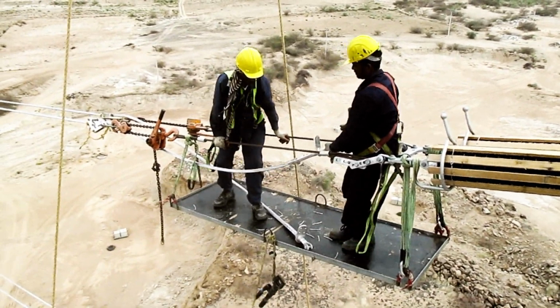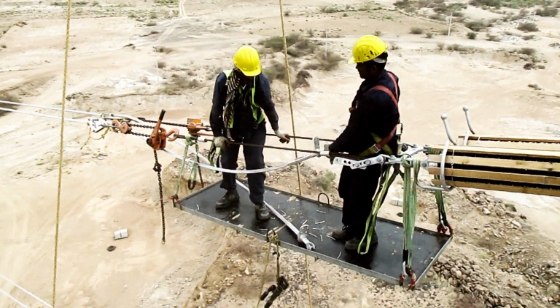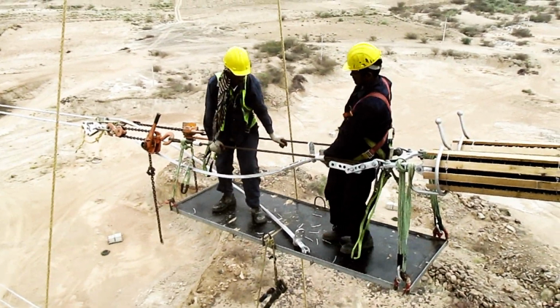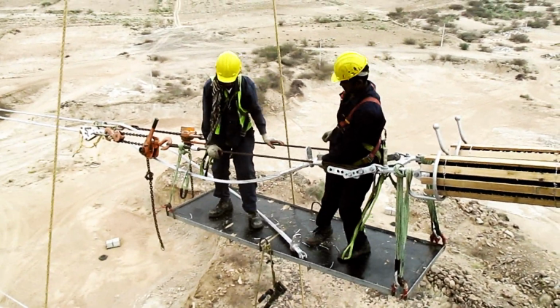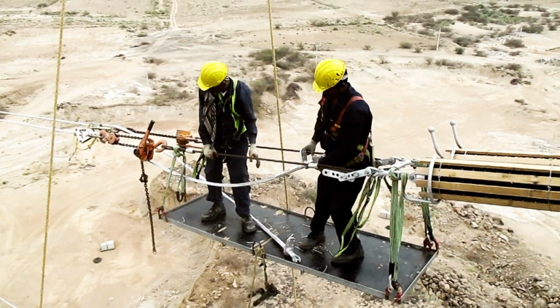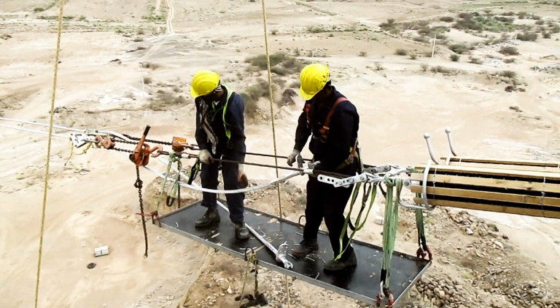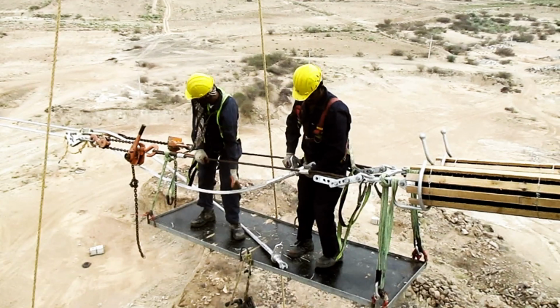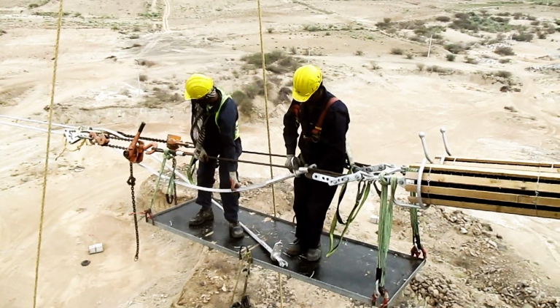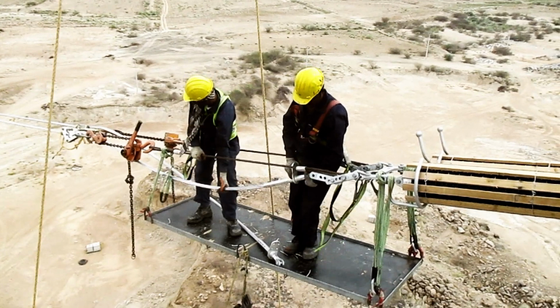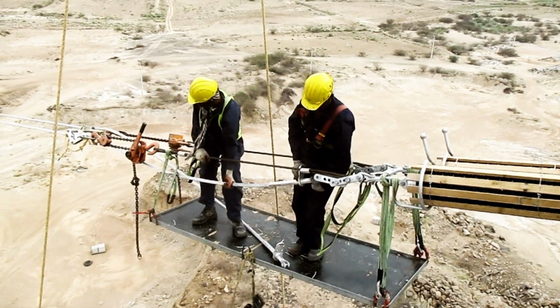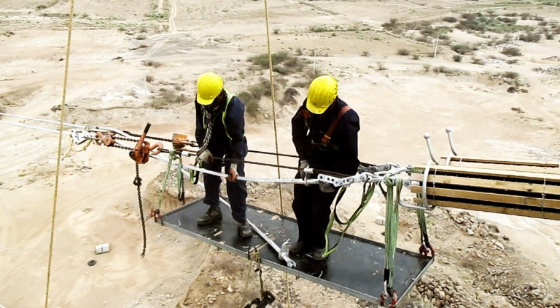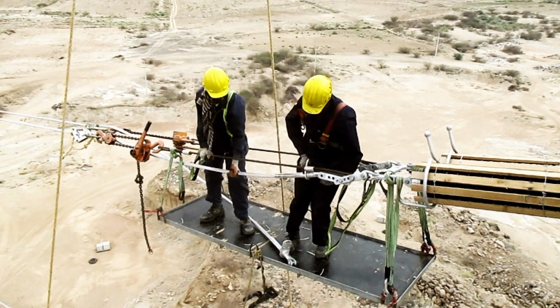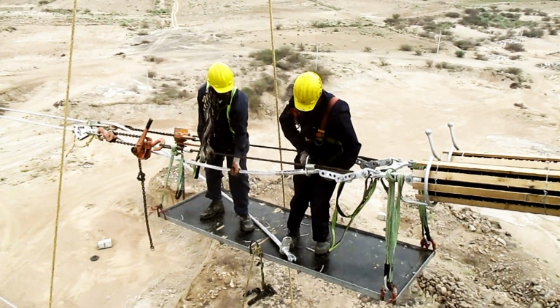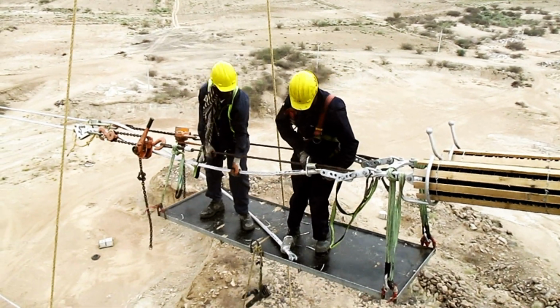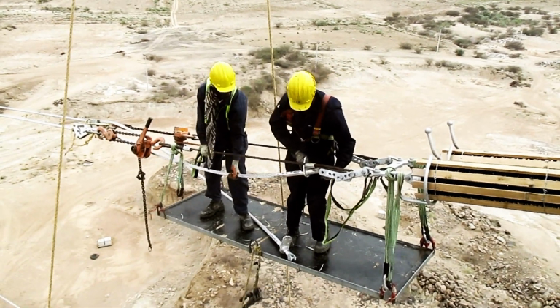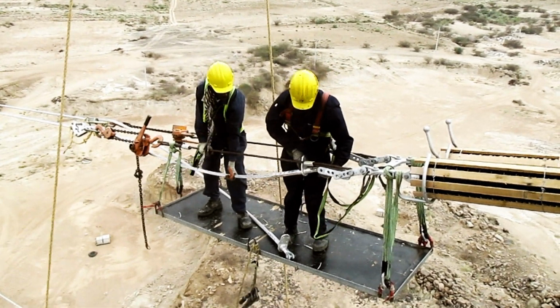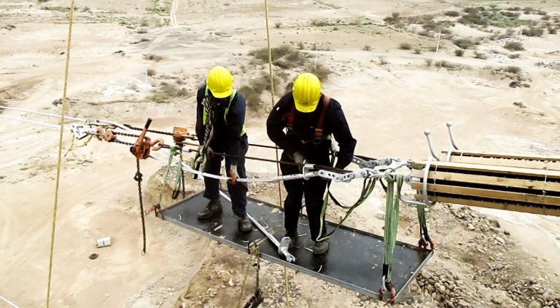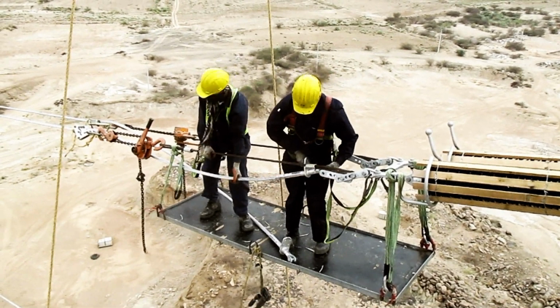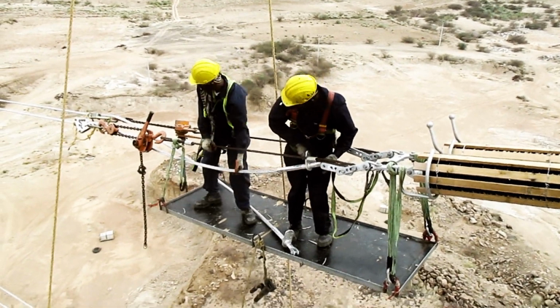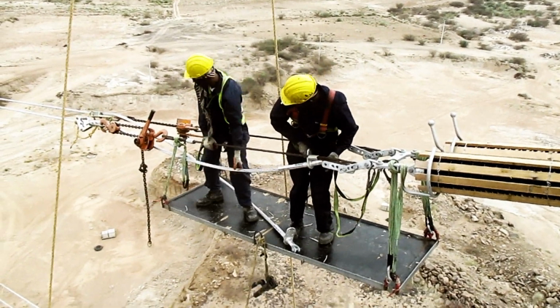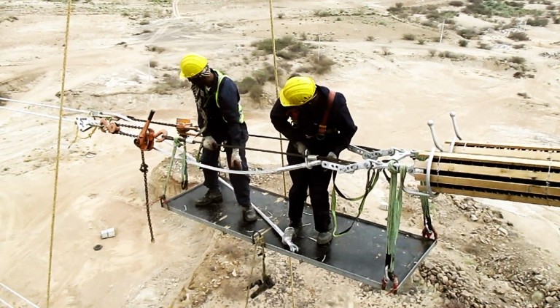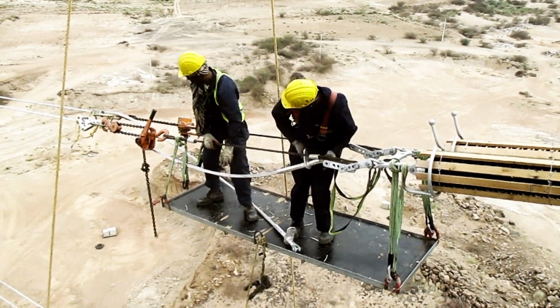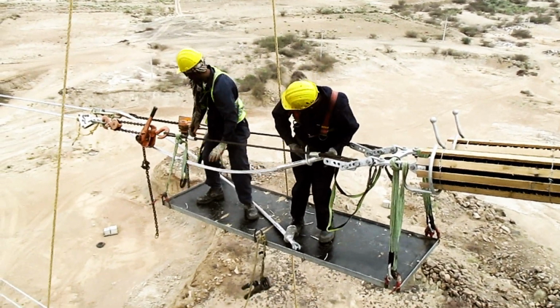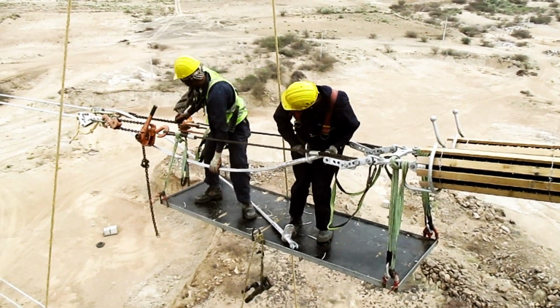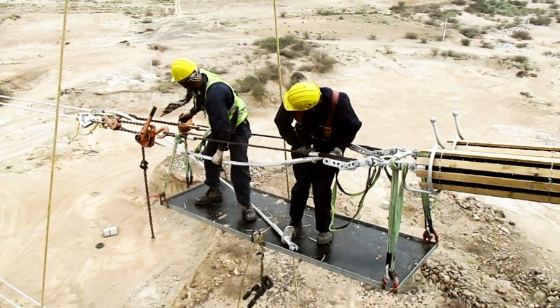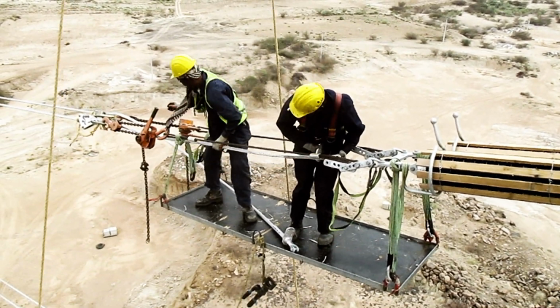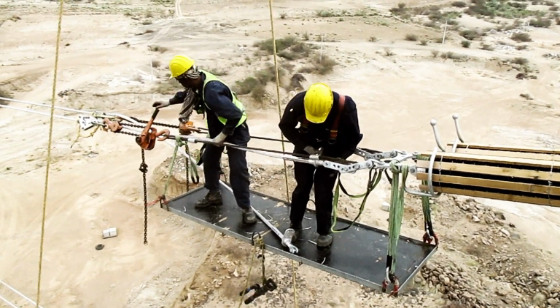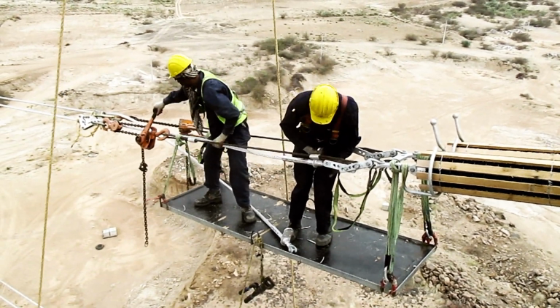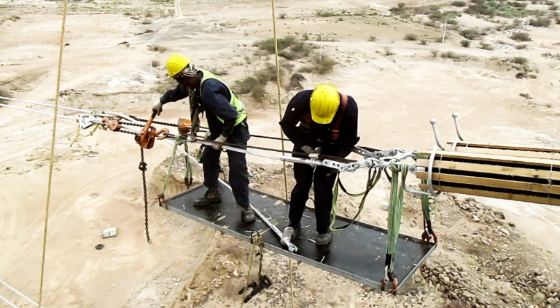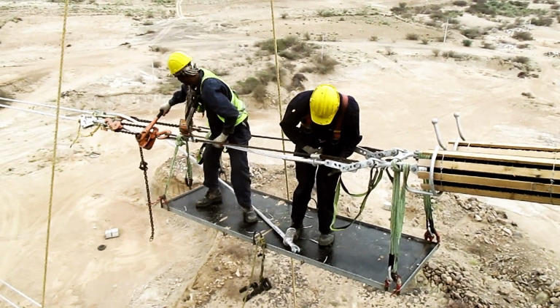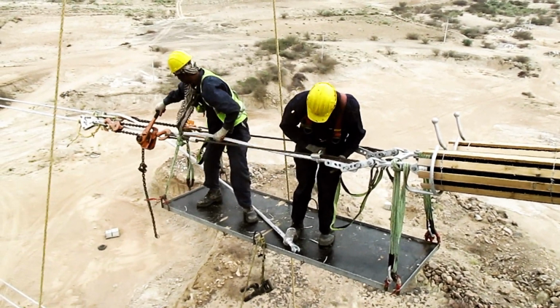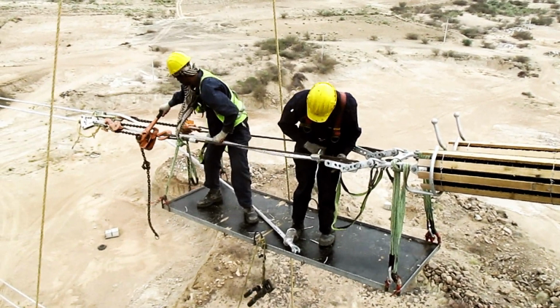Once the dead ending is over, connect the dead end joint with the tension insulator string.